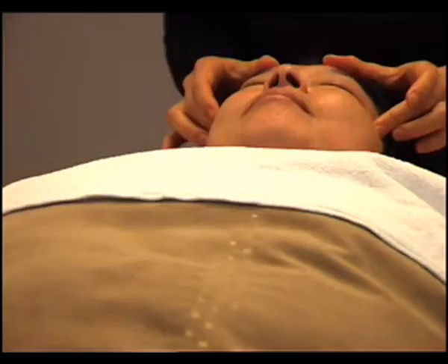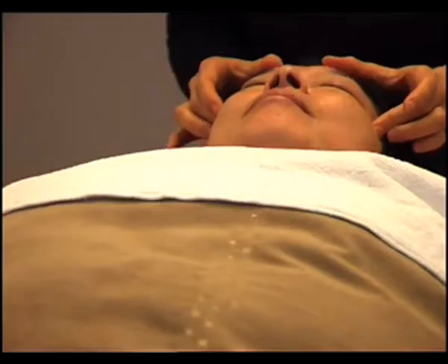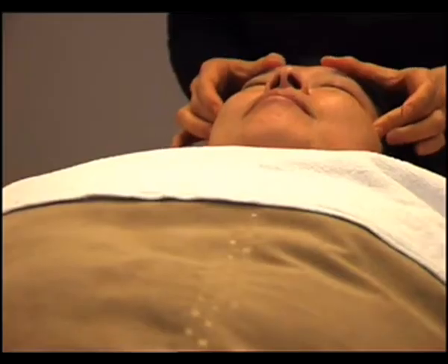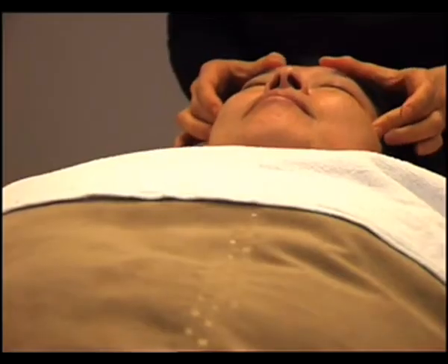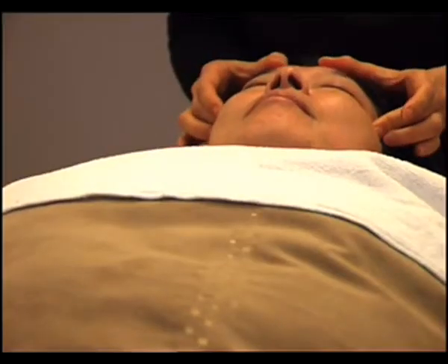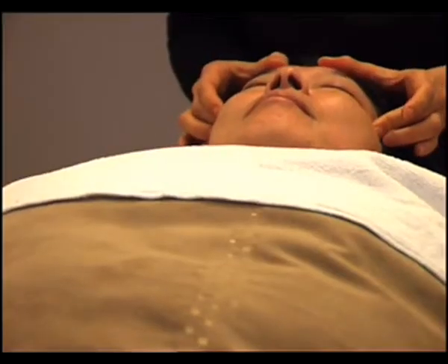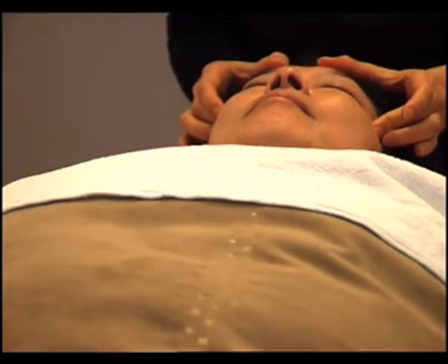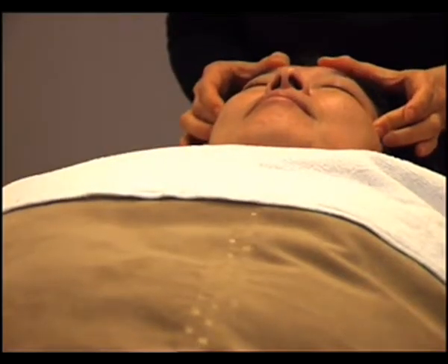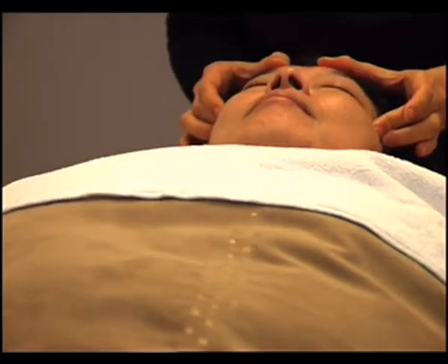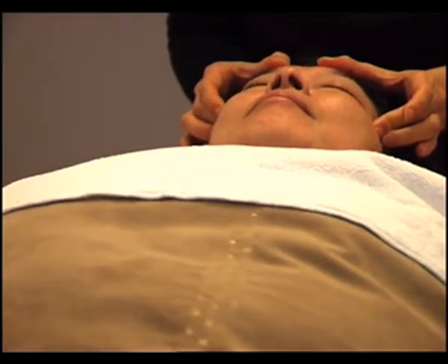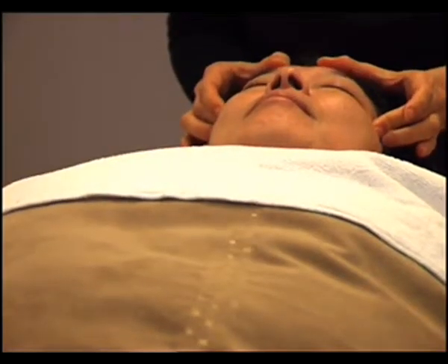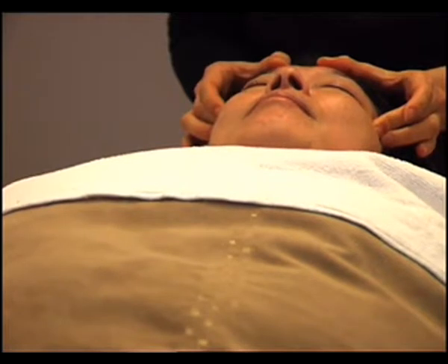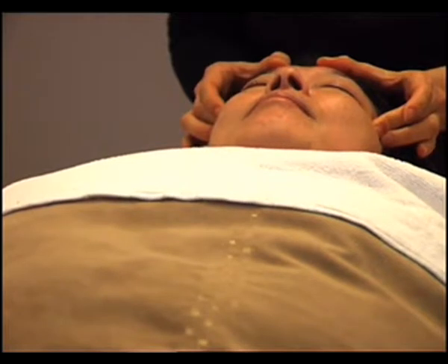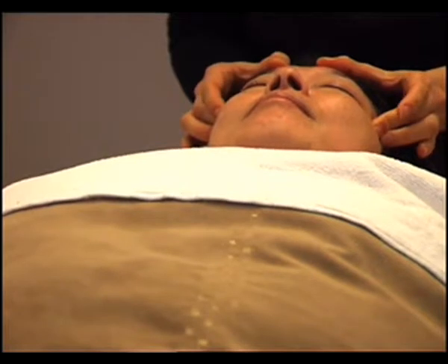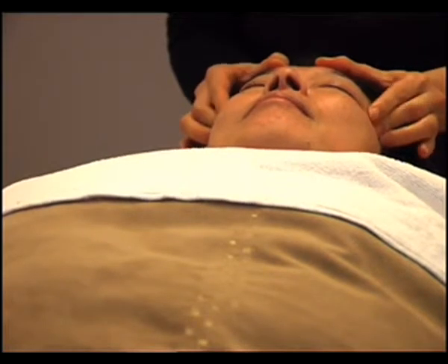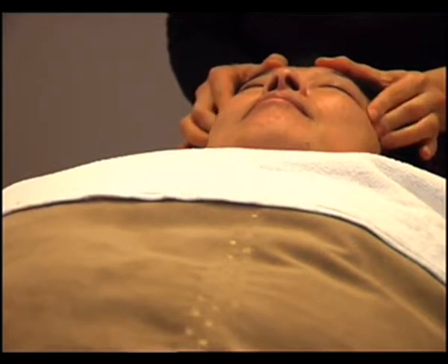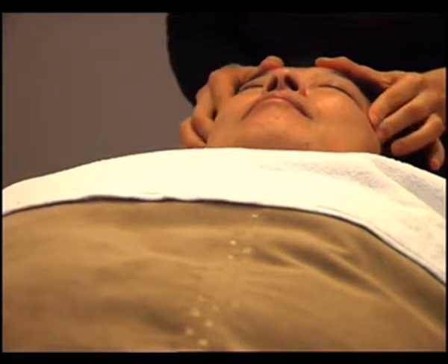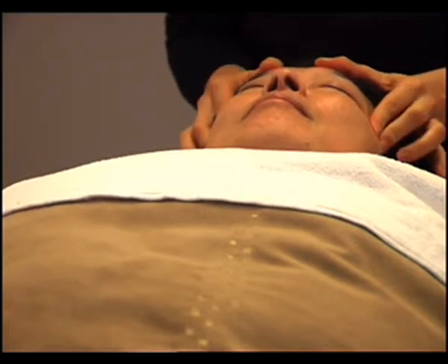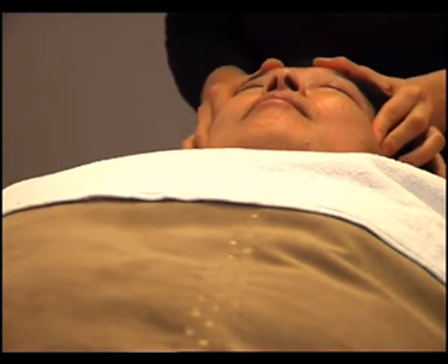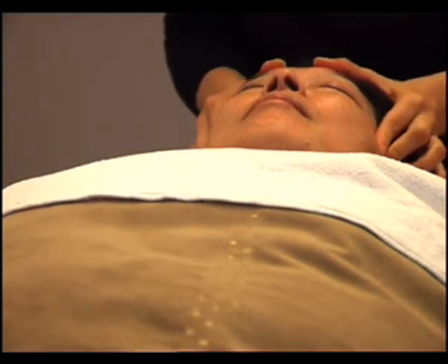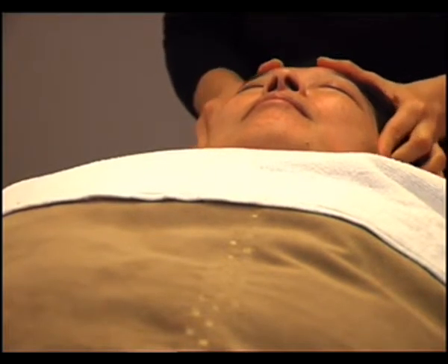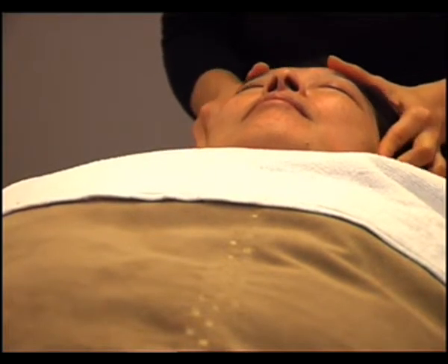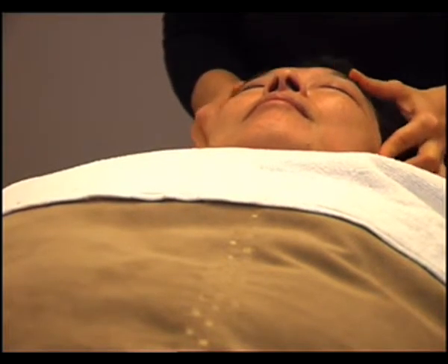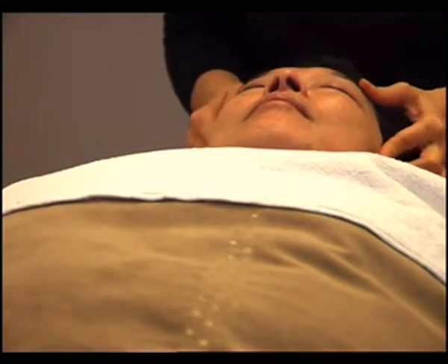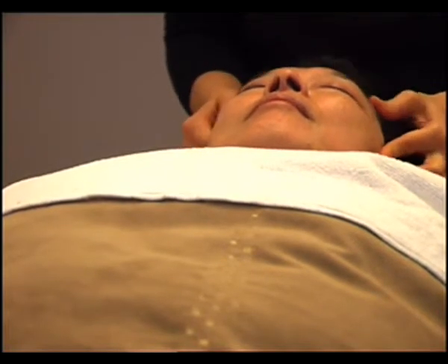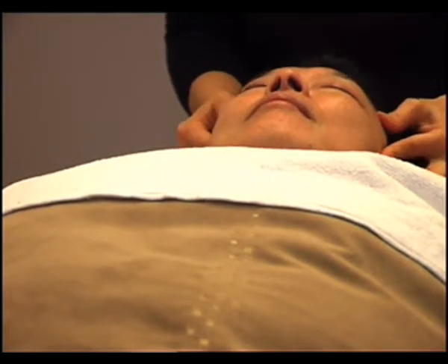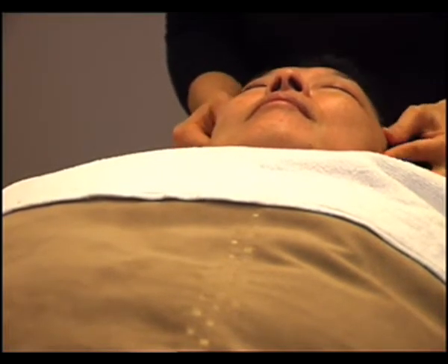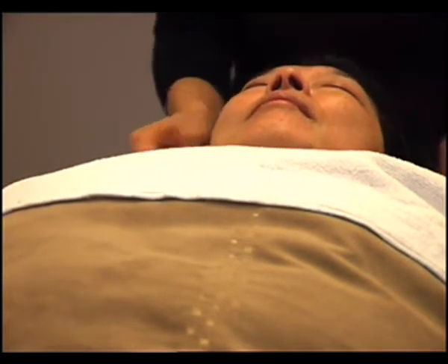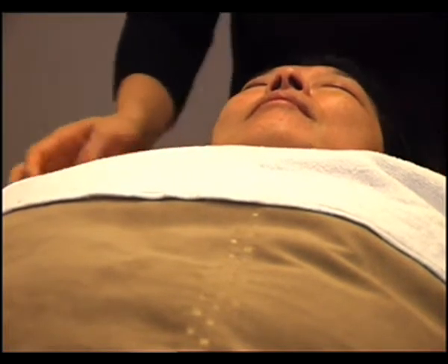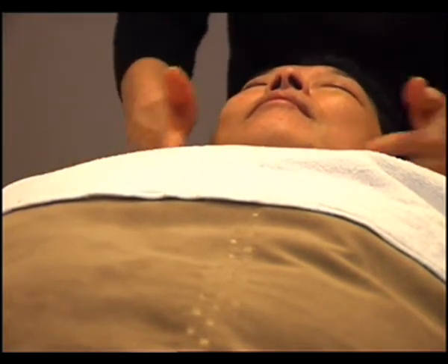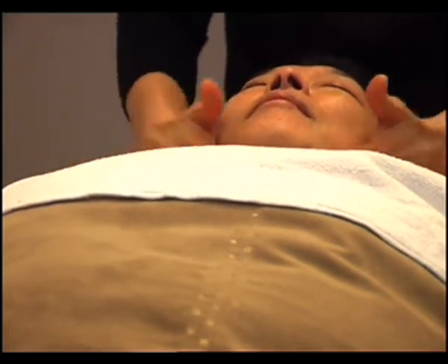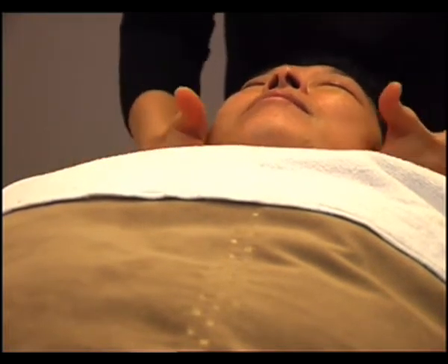Now we use the moisturizer on the whole face. This is the Regeneration Face Cream.